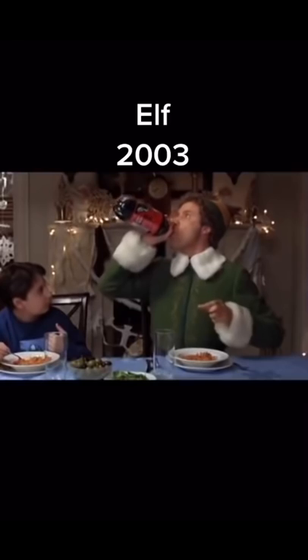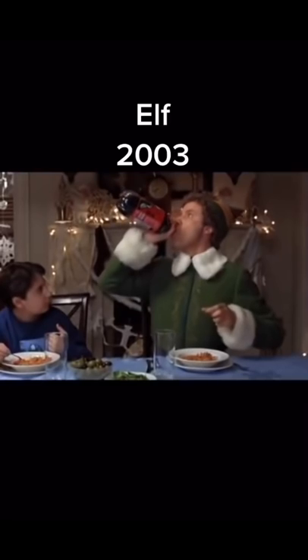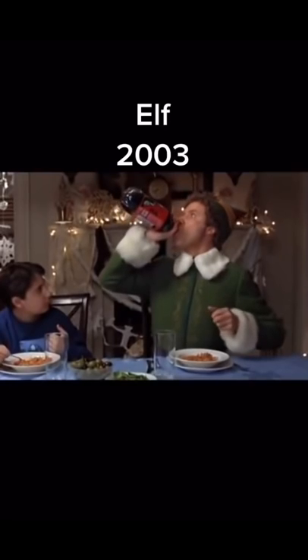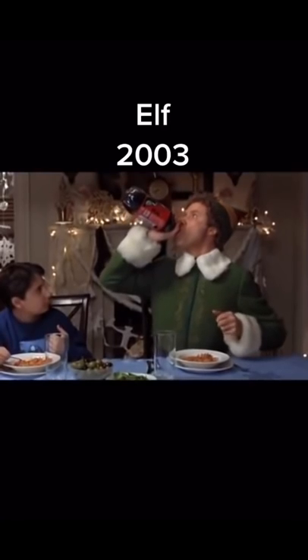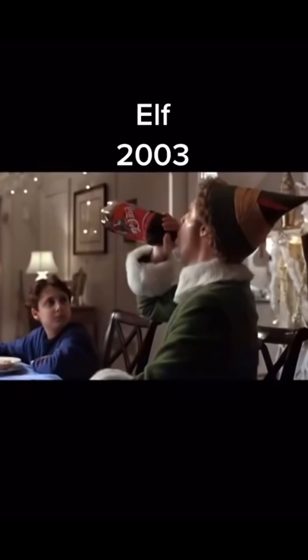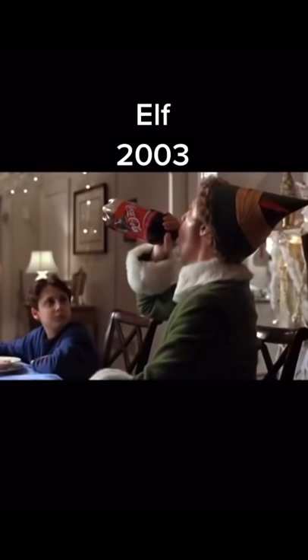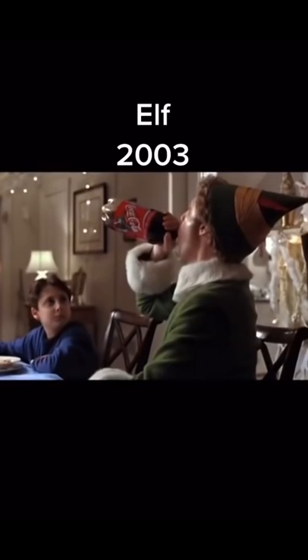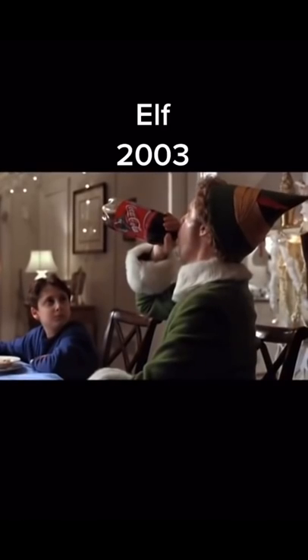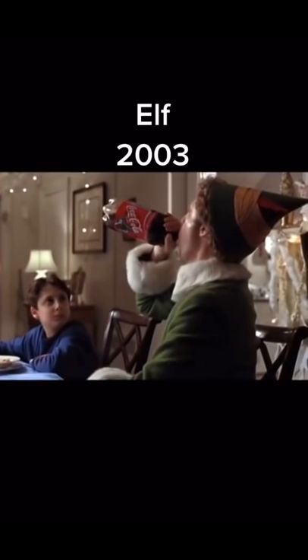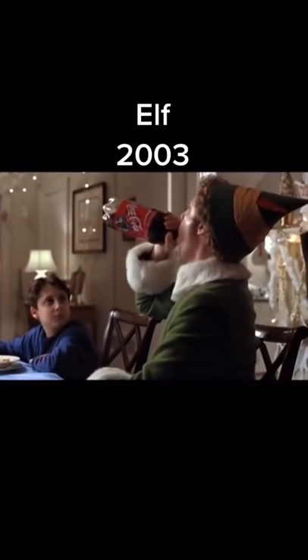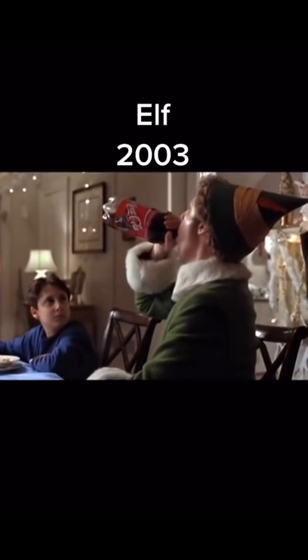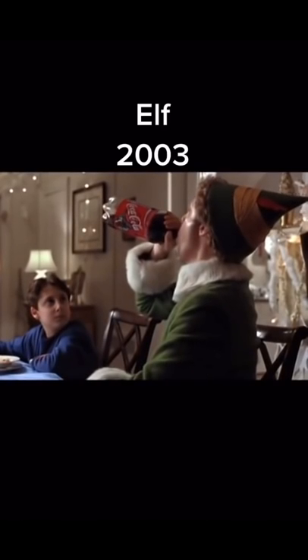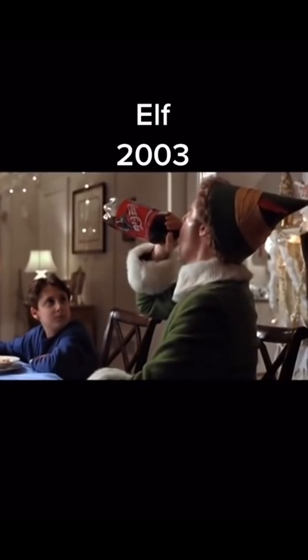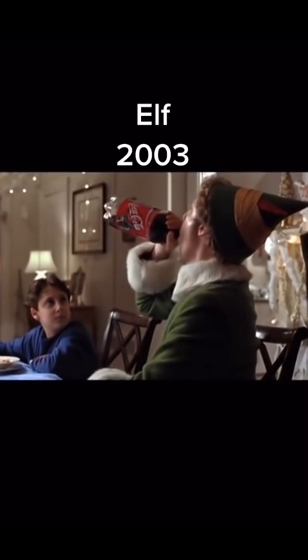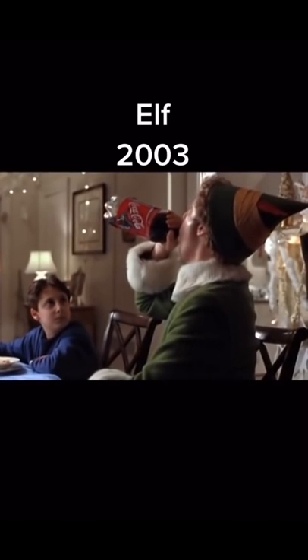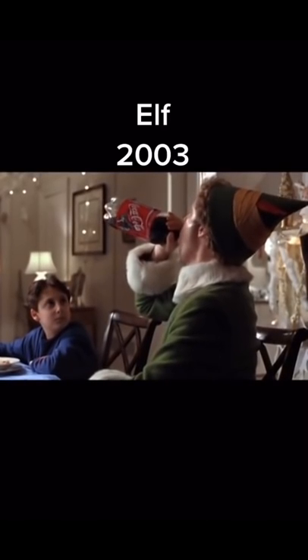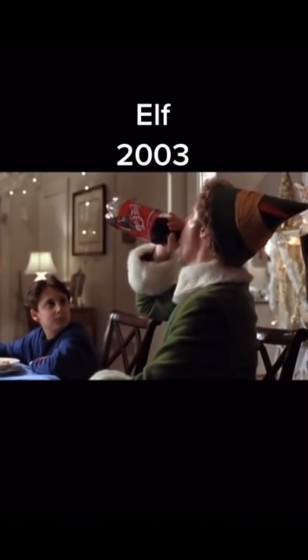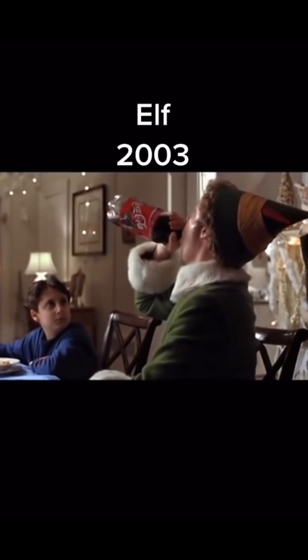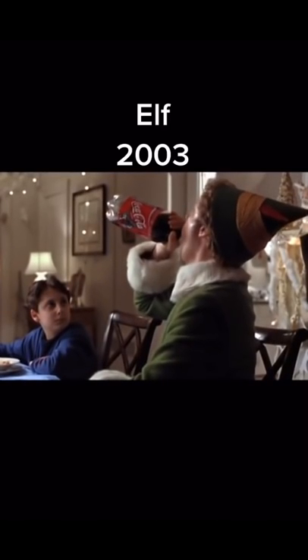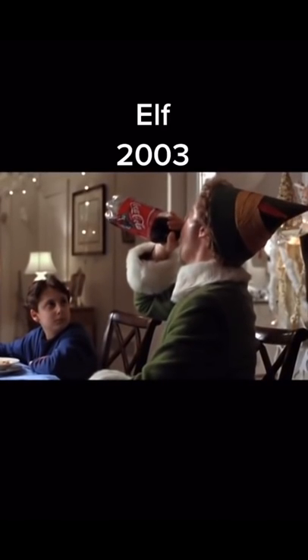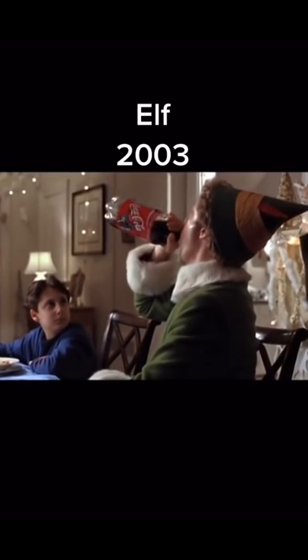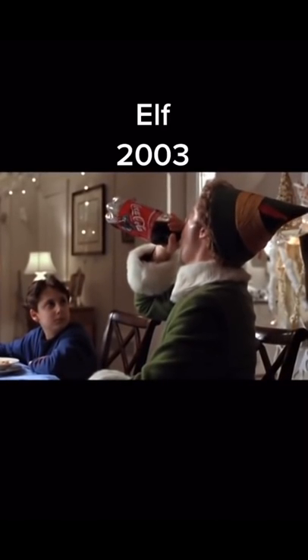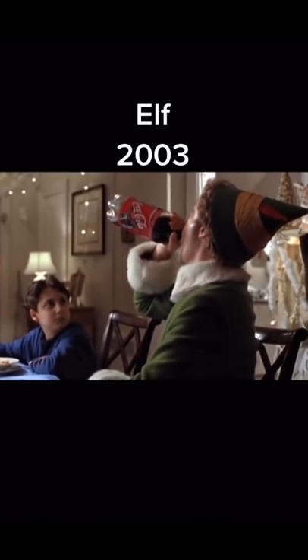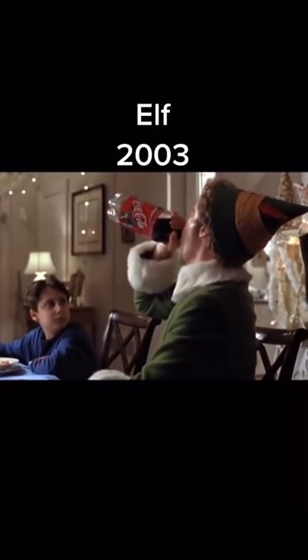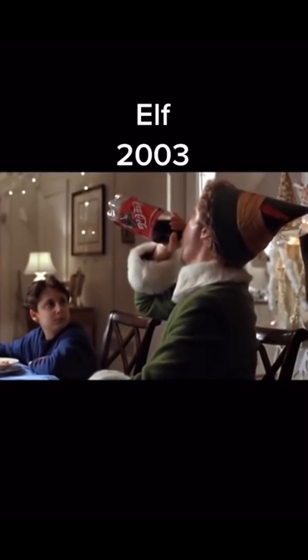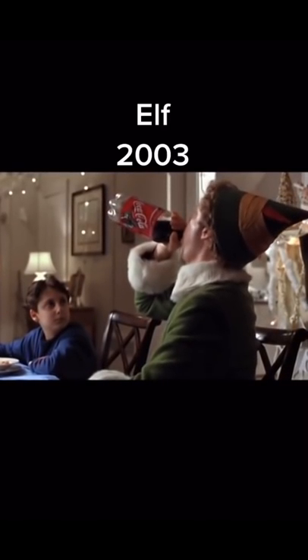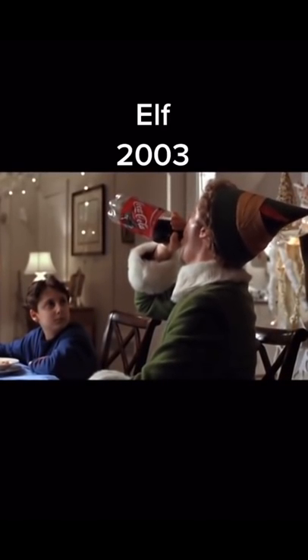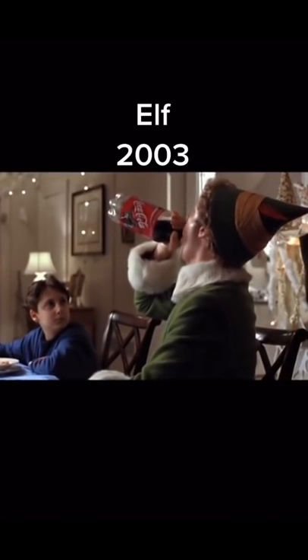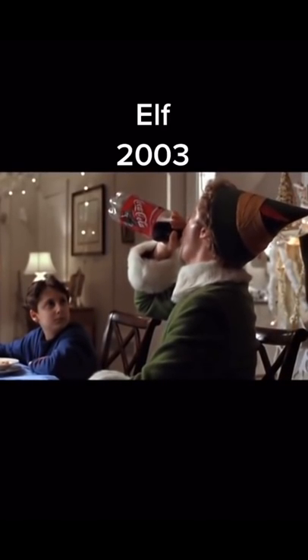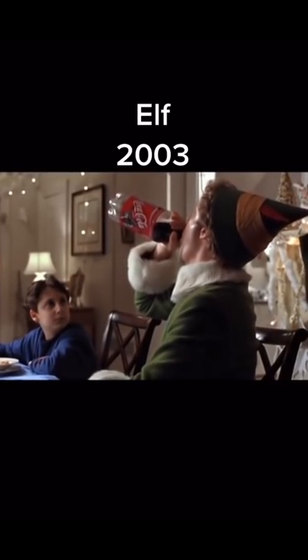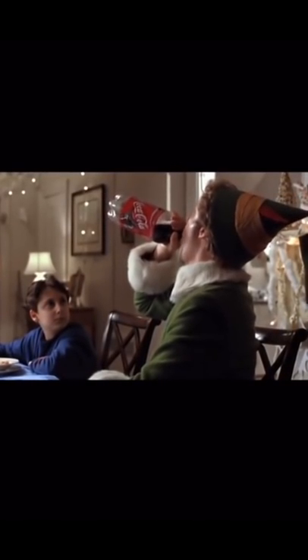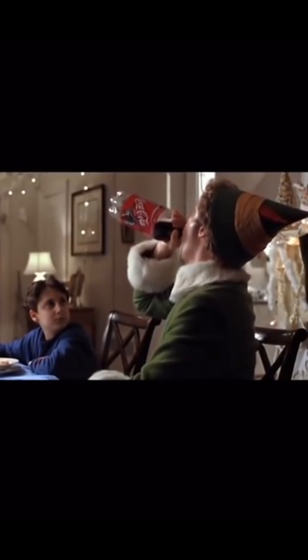In the movie Elf, Buddy drinks an entire 2 liter bottle of soda and I think I figured out how they did it.